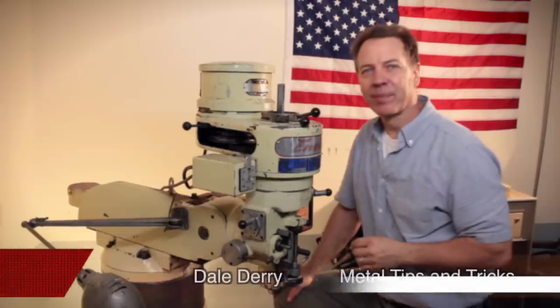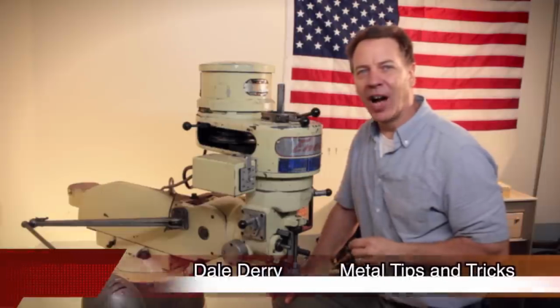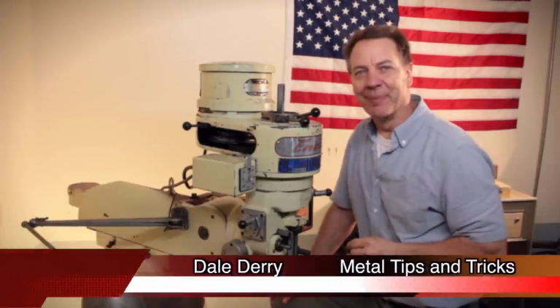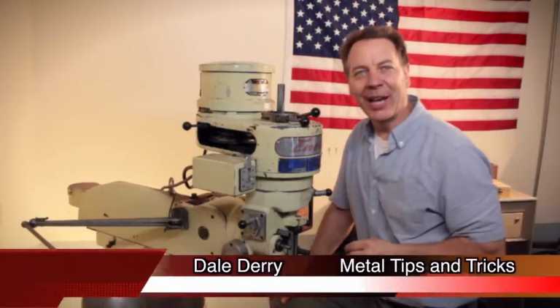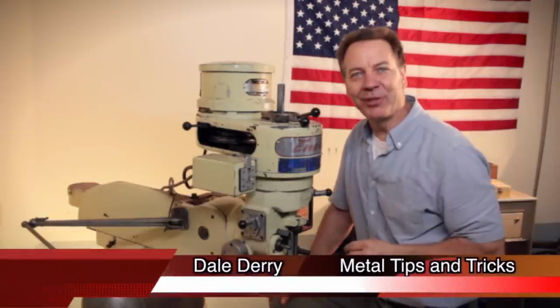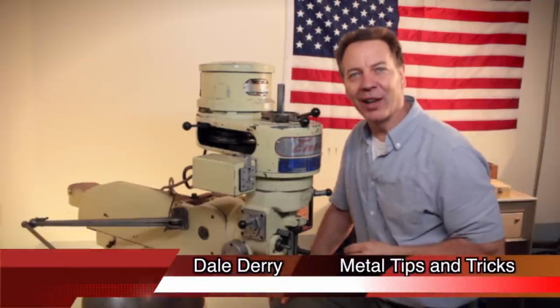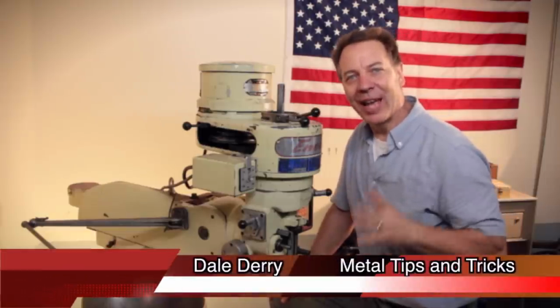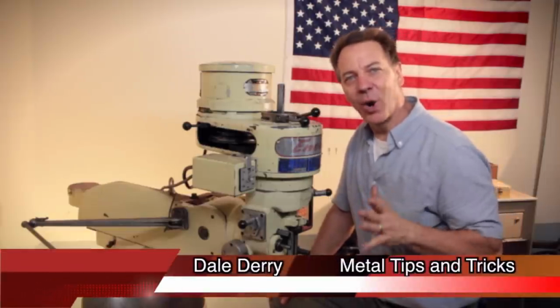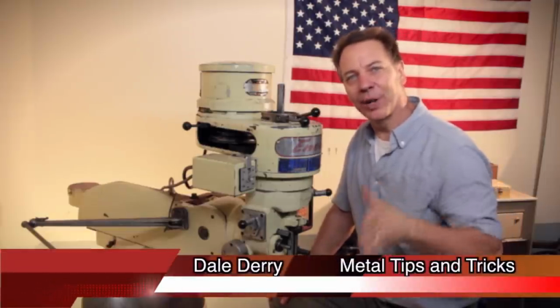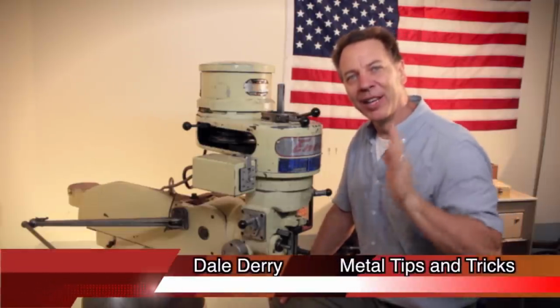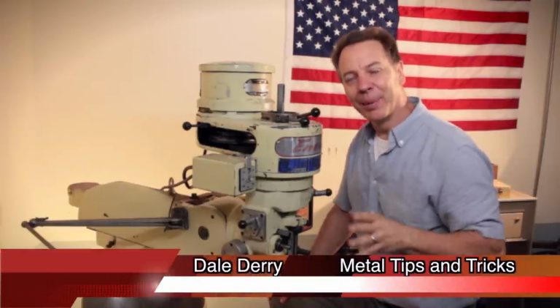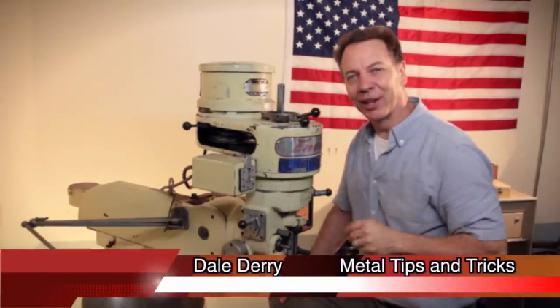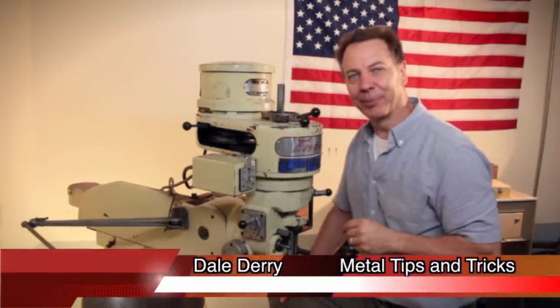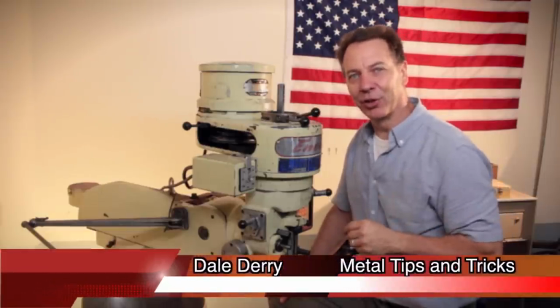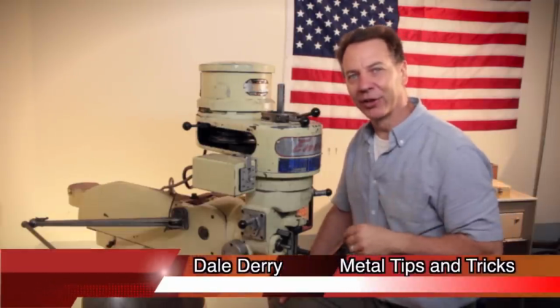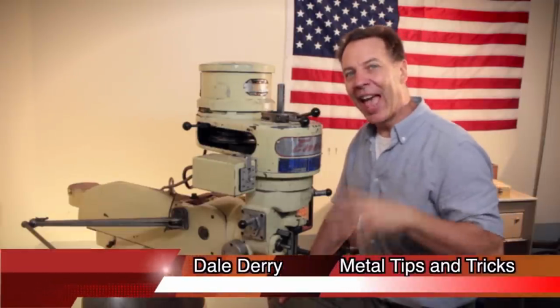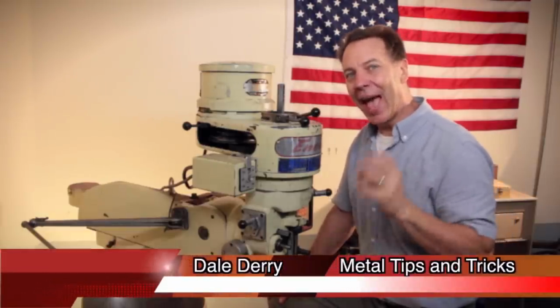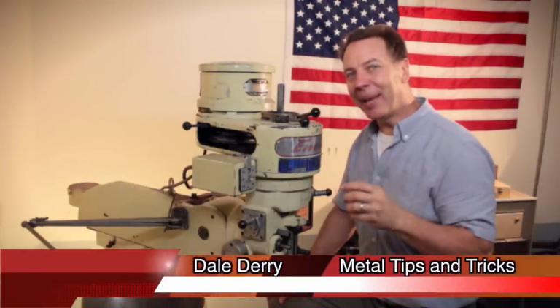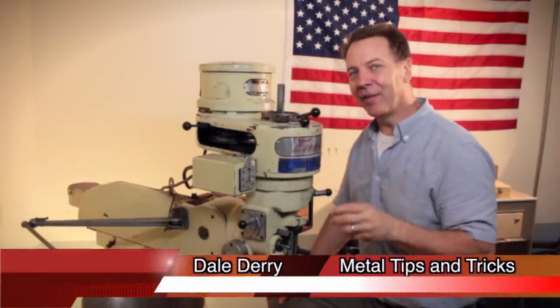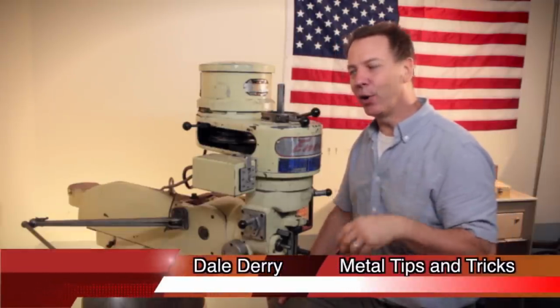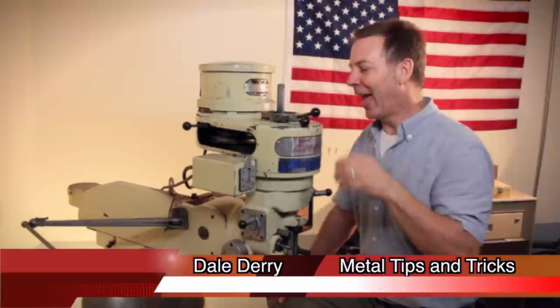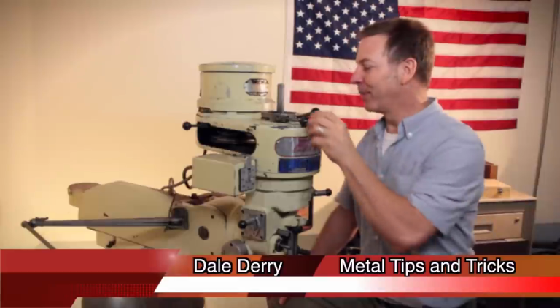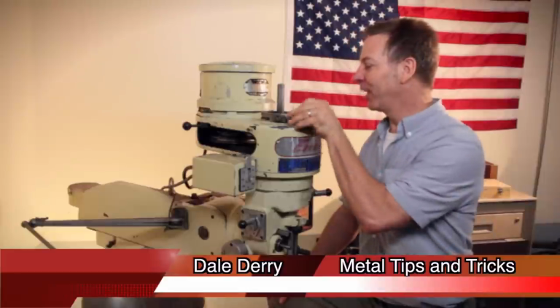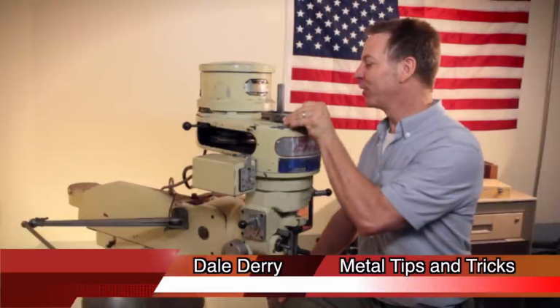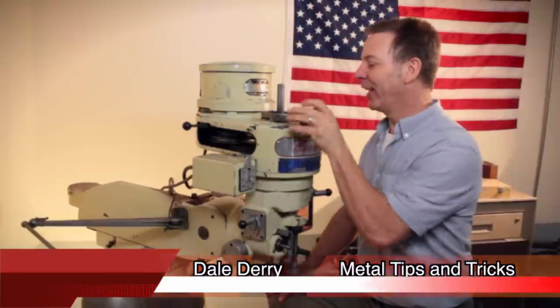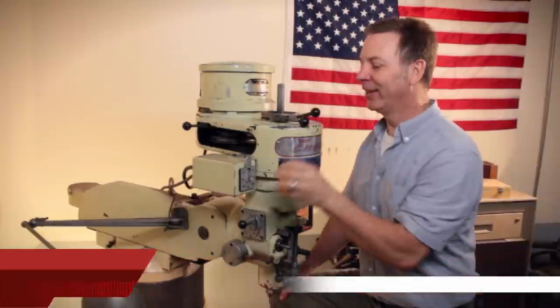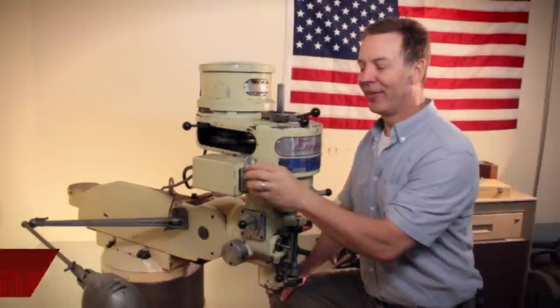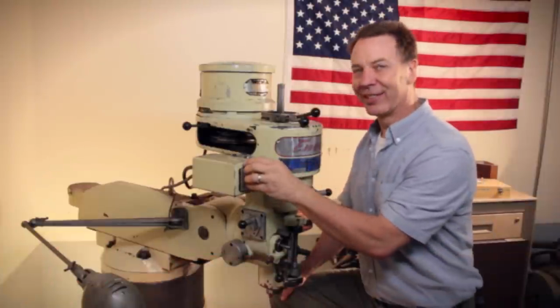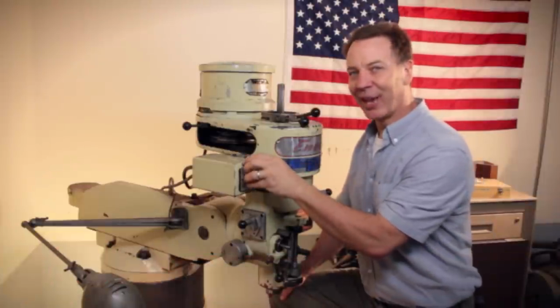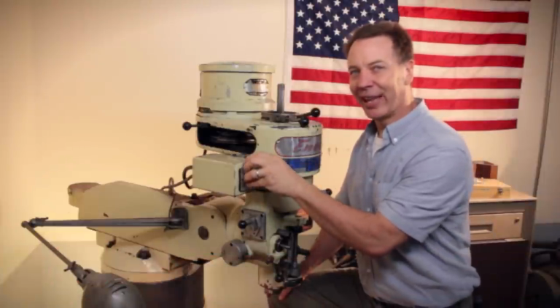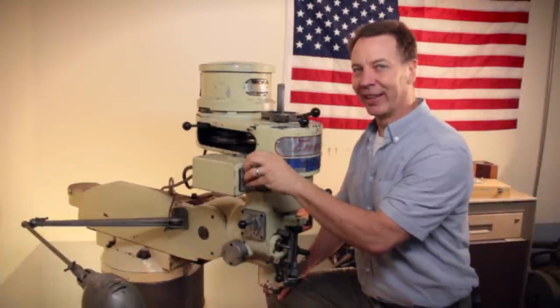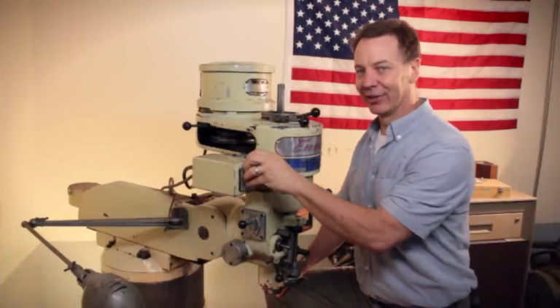Hi, my name is Dale and welcome to Metal Tips and Tricks. How many of you have a milling machine that sounds like this?